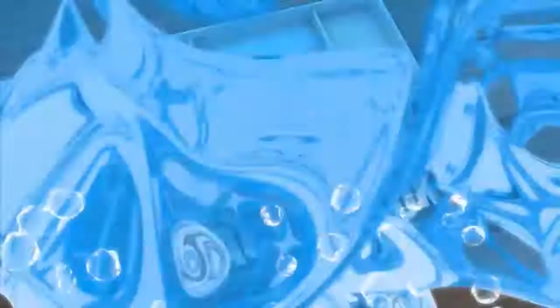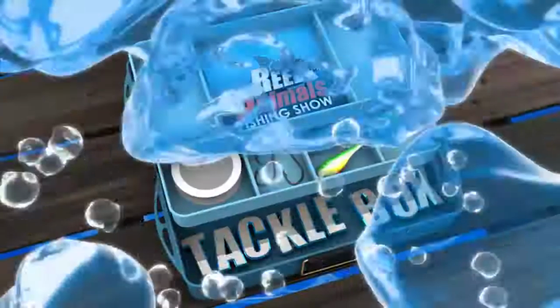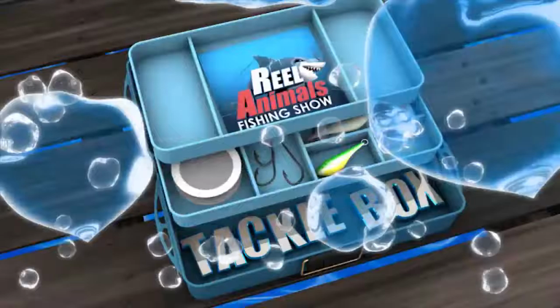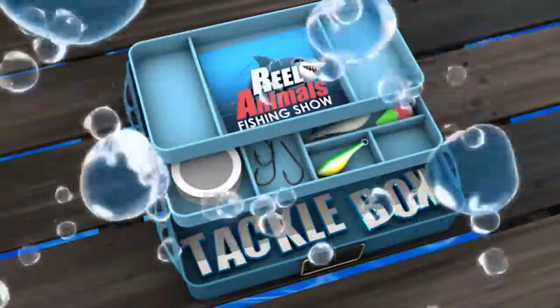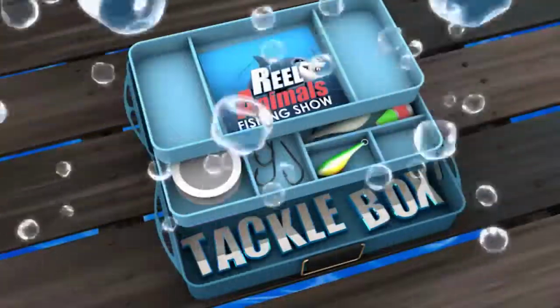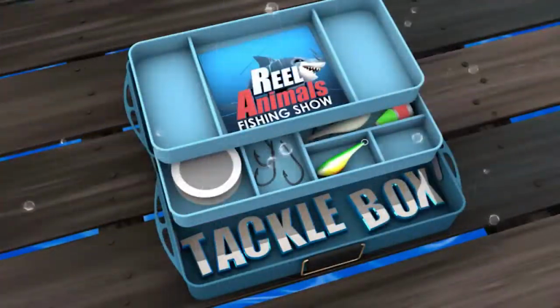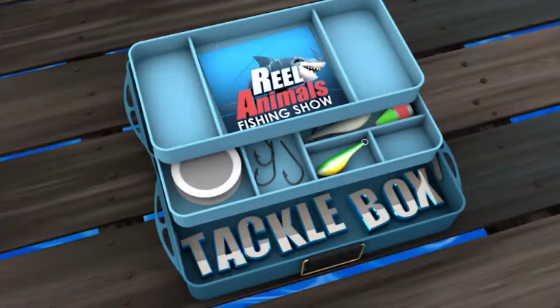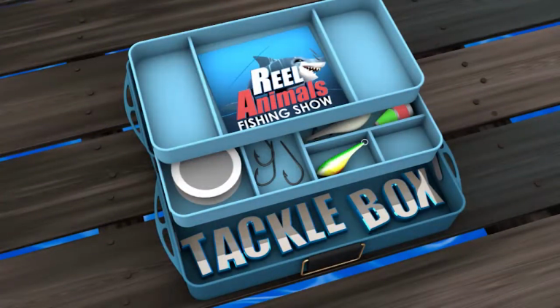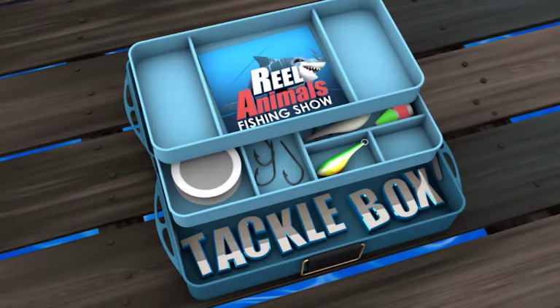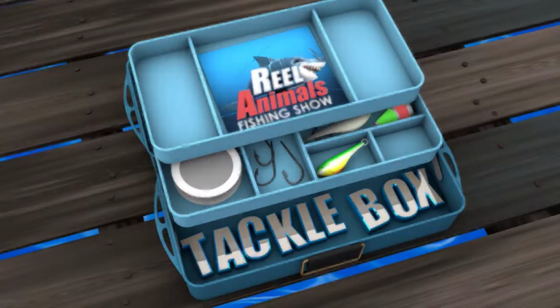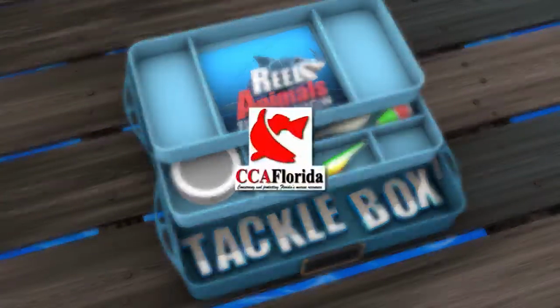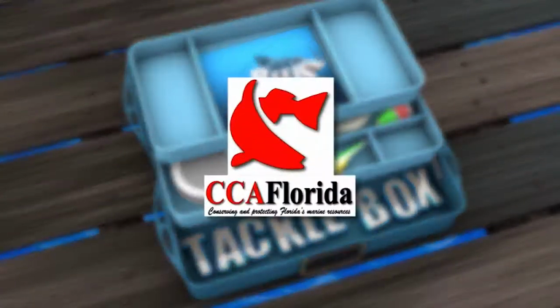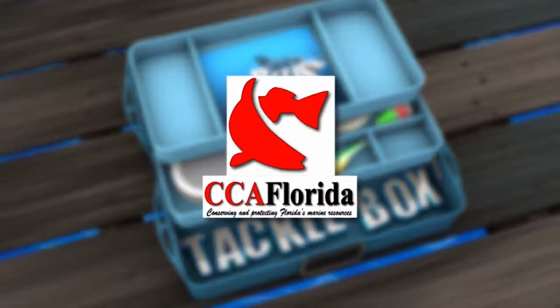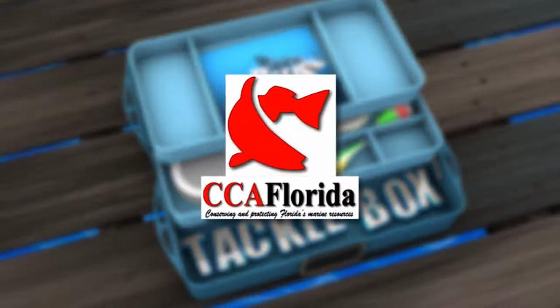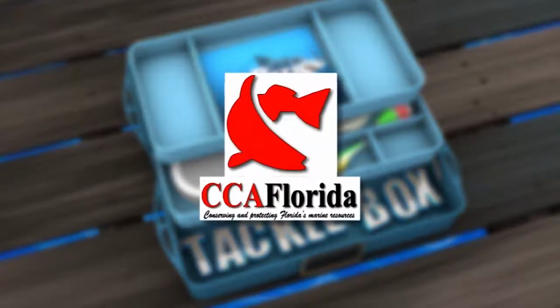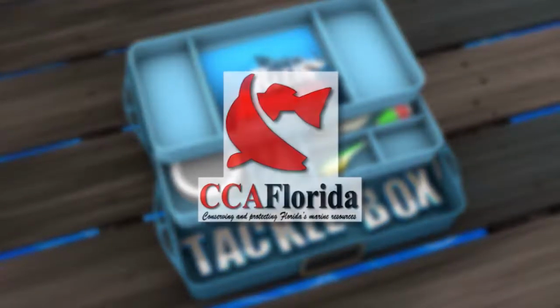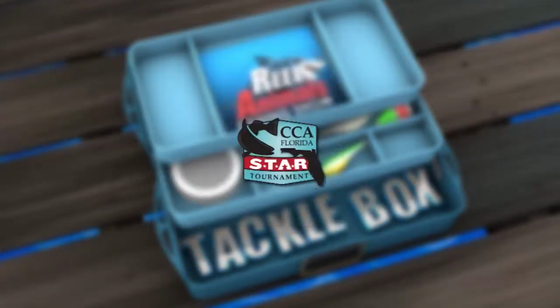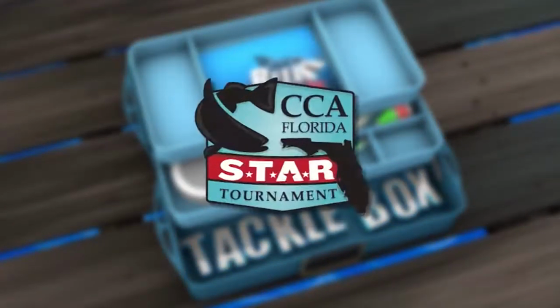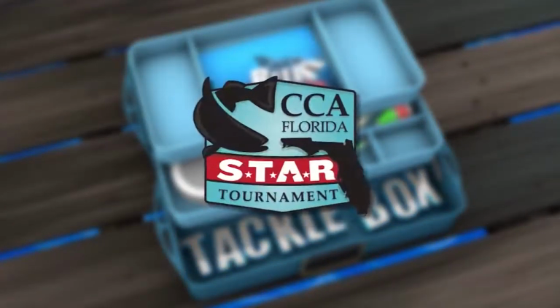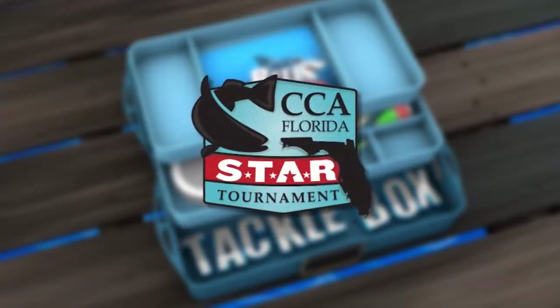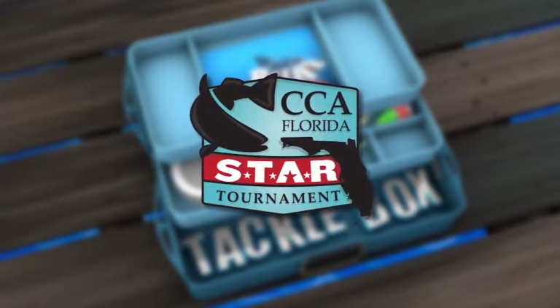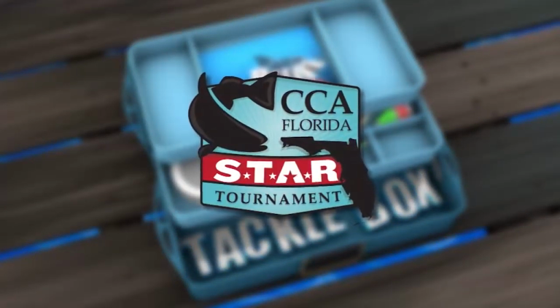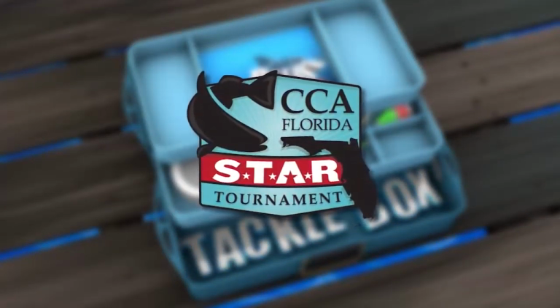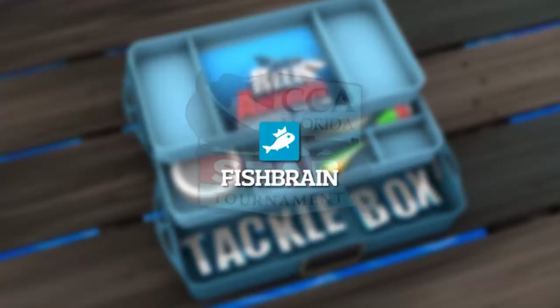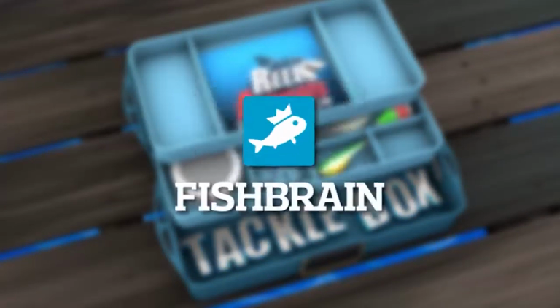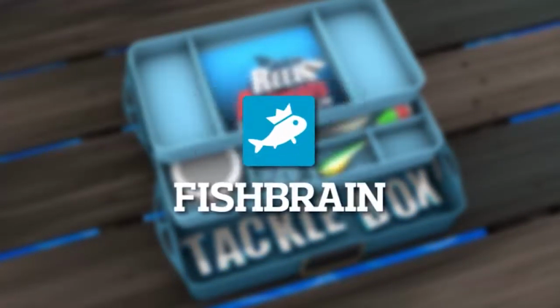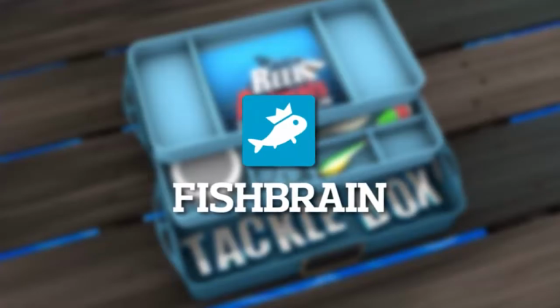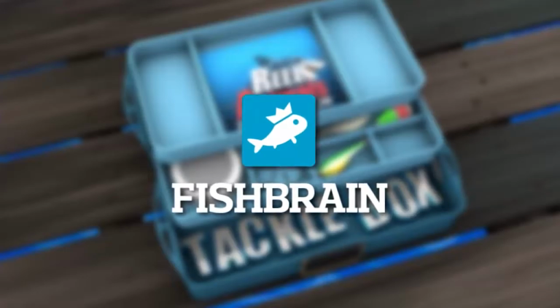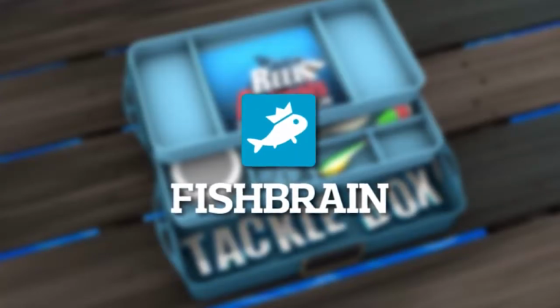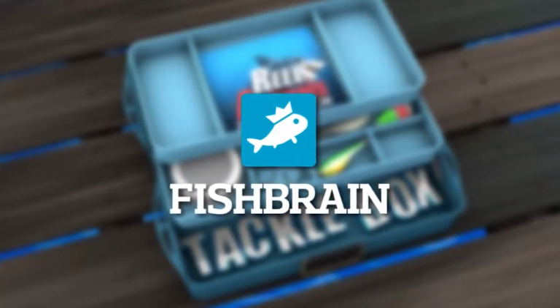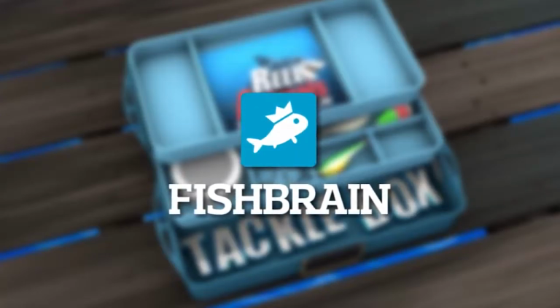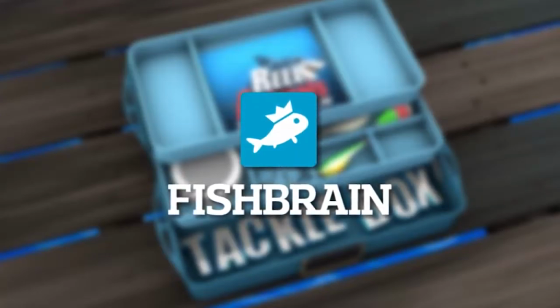Real Animals Tackle Box, brought to you by CCA Florida, the CCA Star Tournament, and Fishbrain, the app for fishermen.